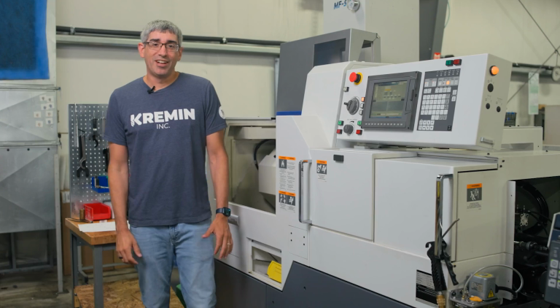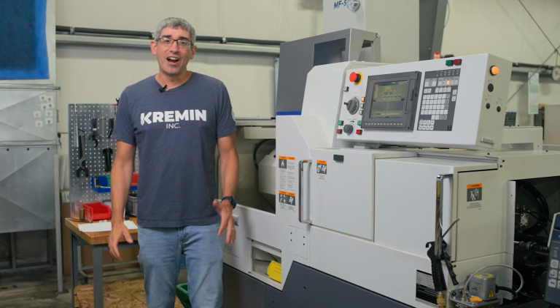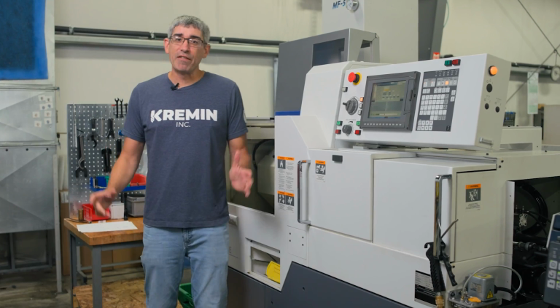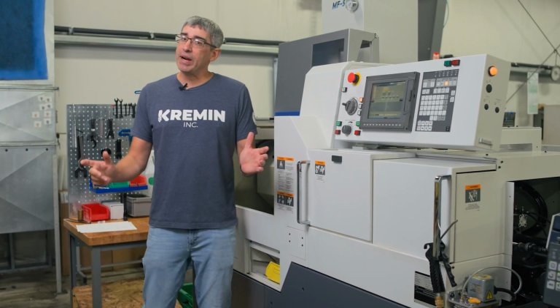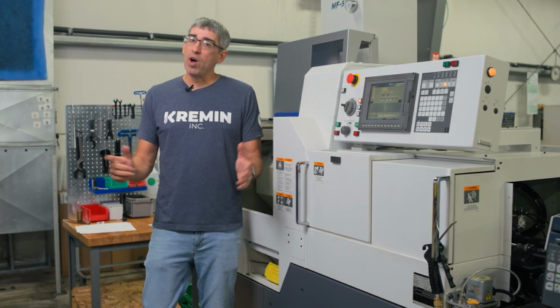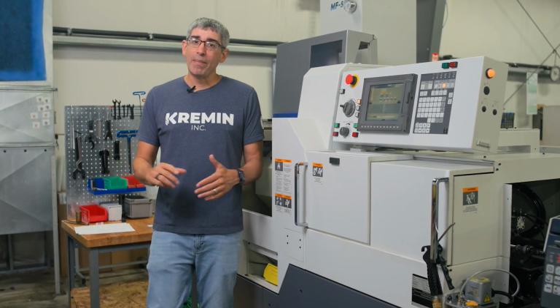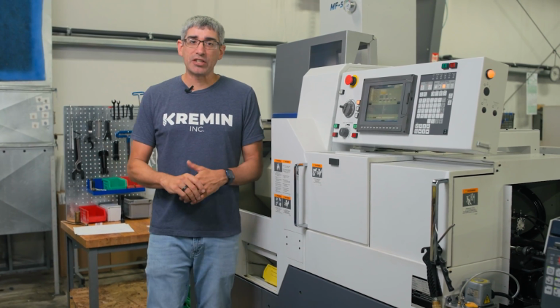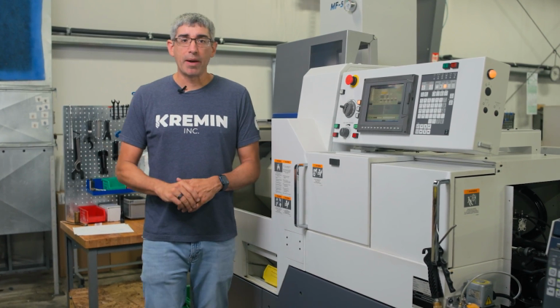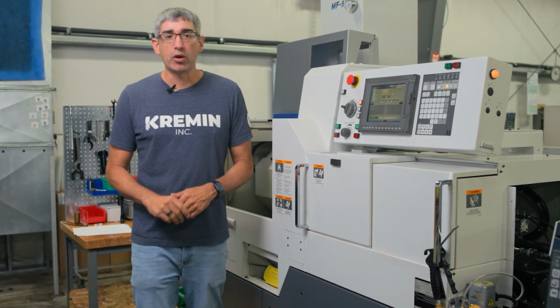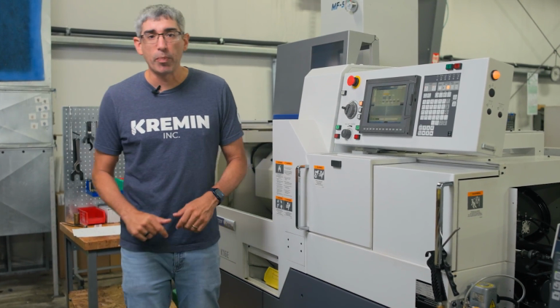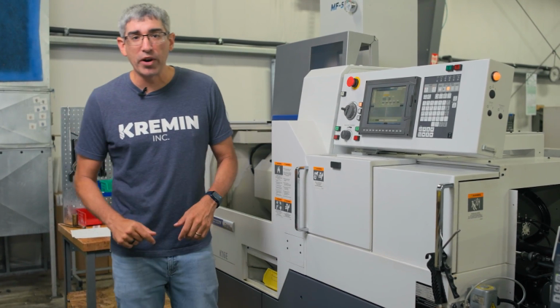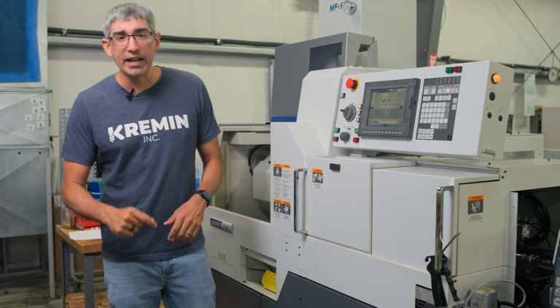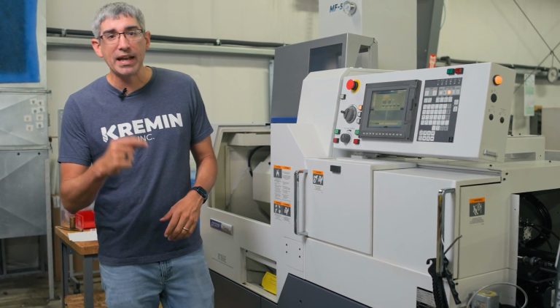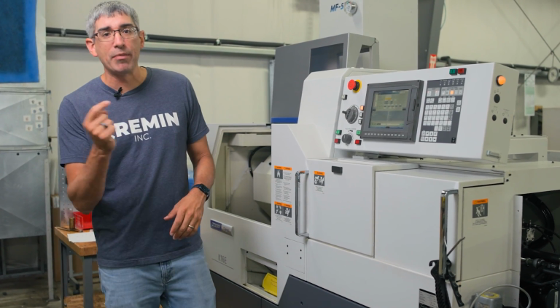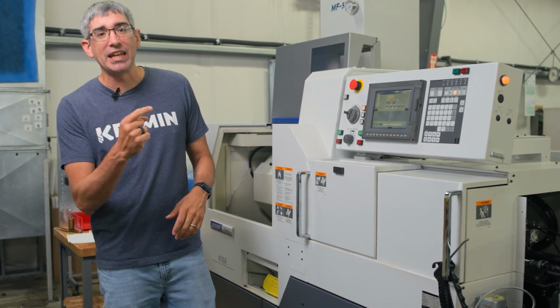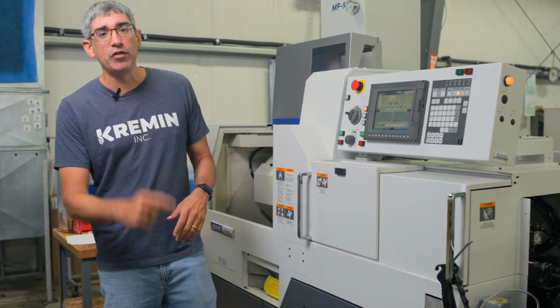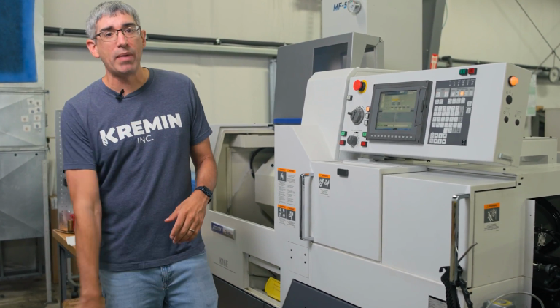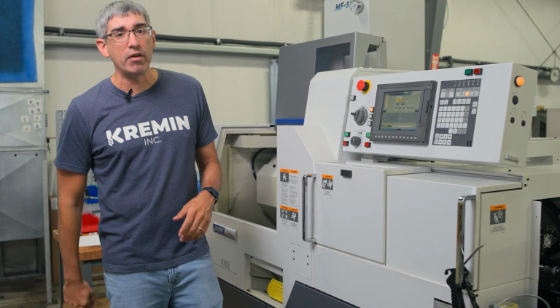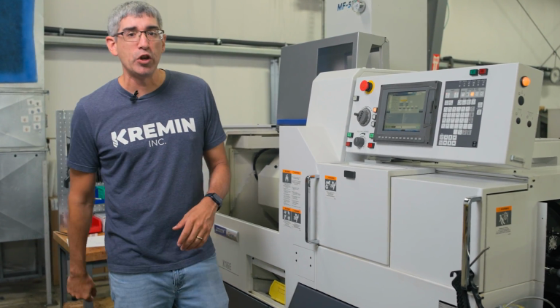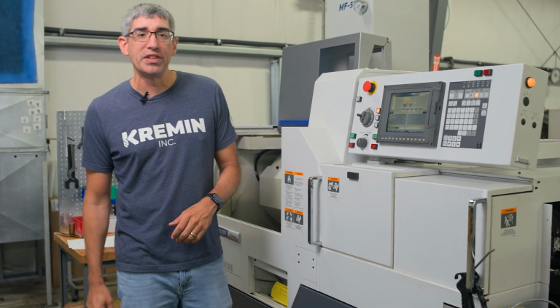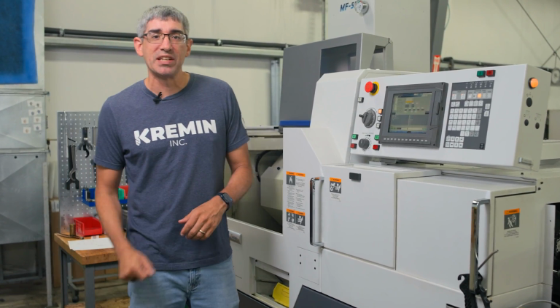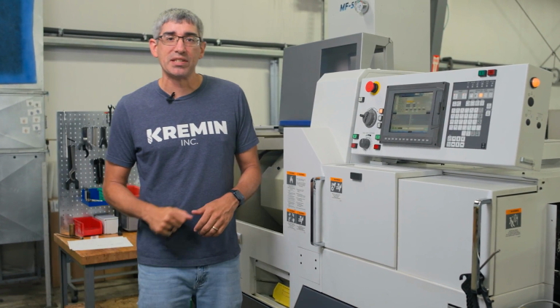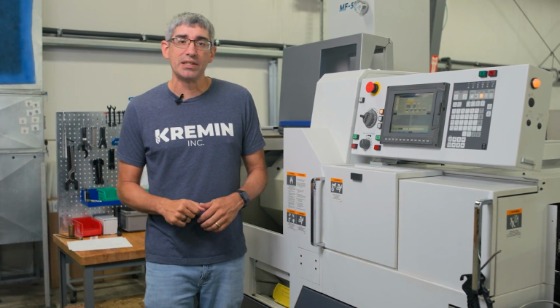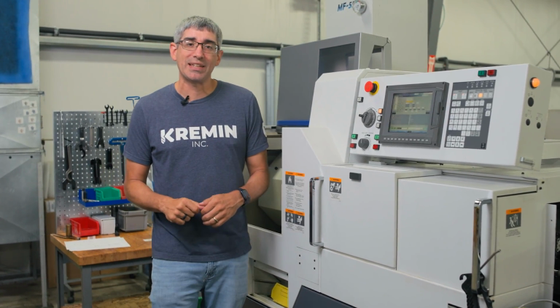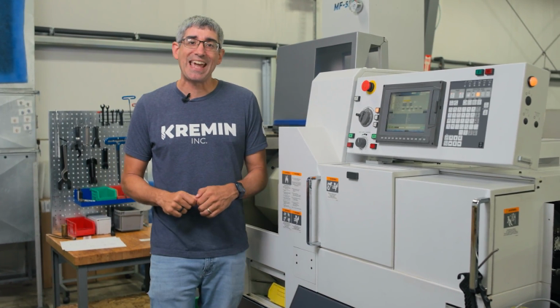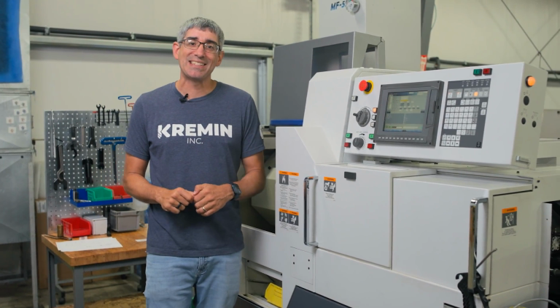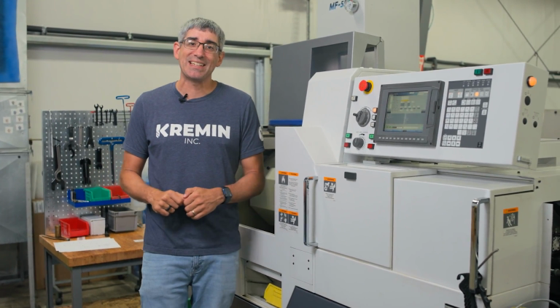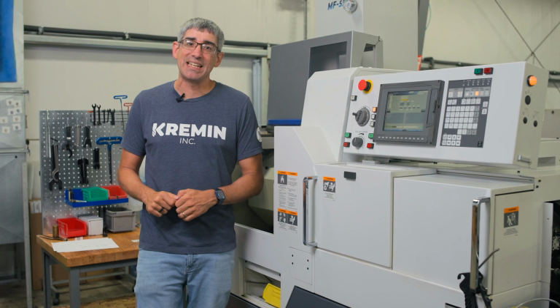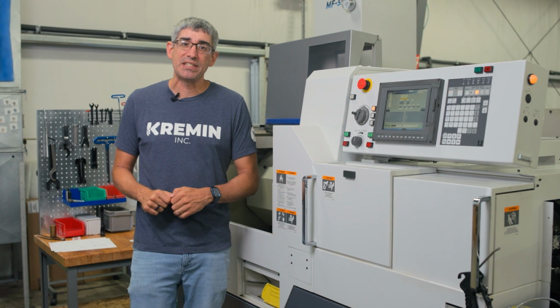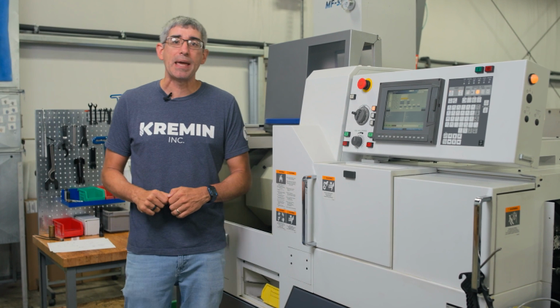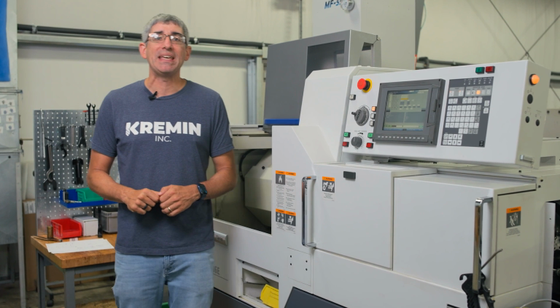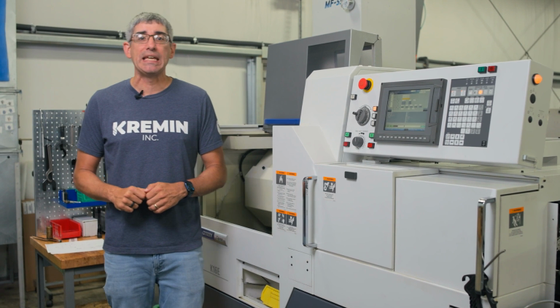All right everybody, welcome back to Premon Incorporated. I'm going to give you my review of the Citizens K16 Type E.